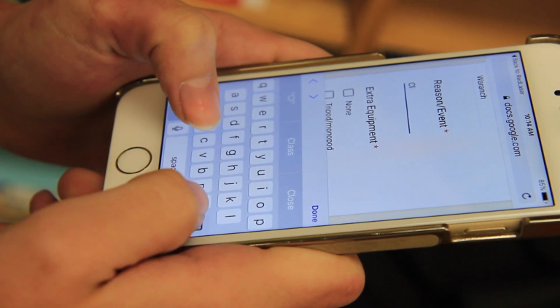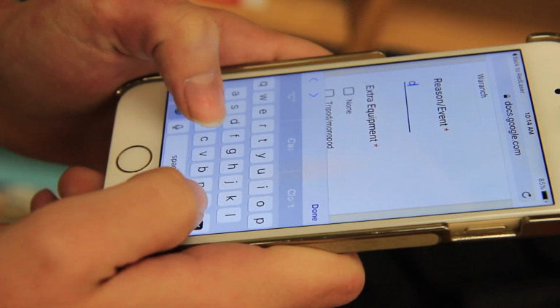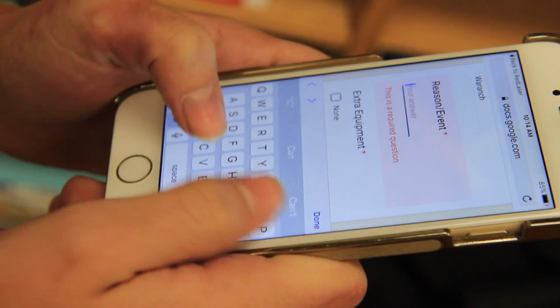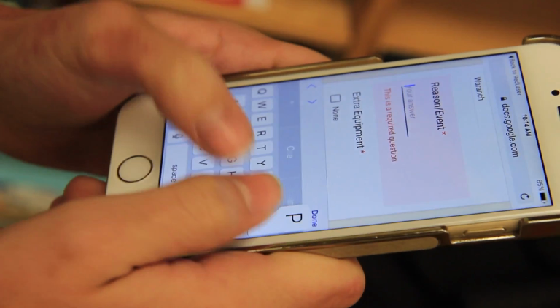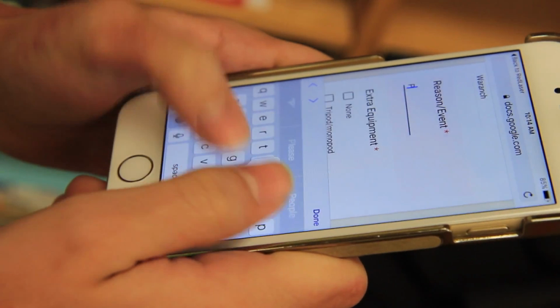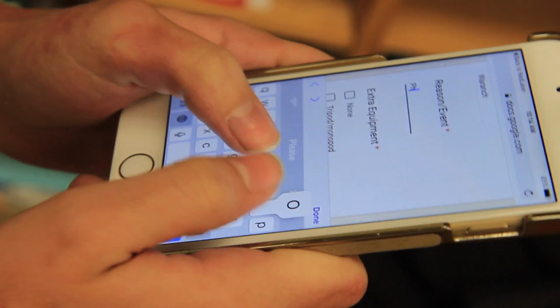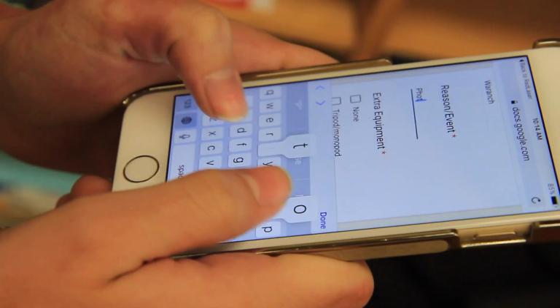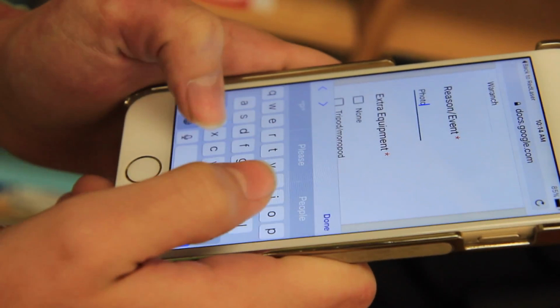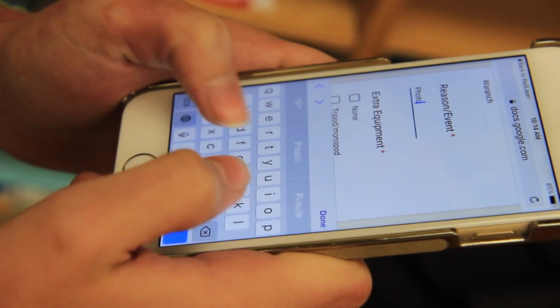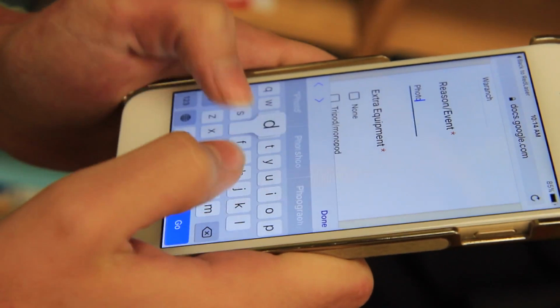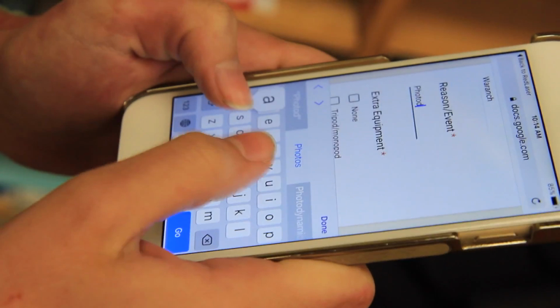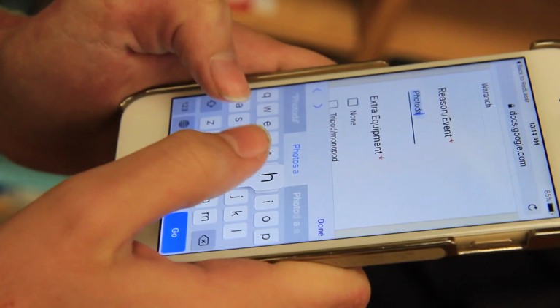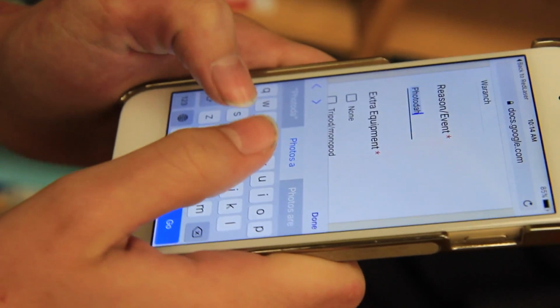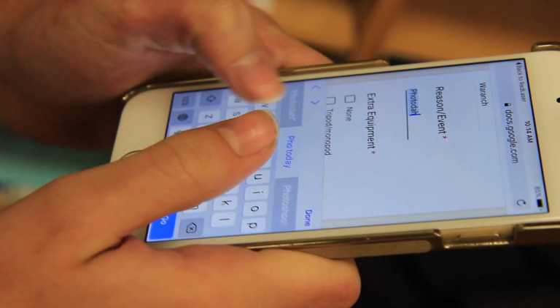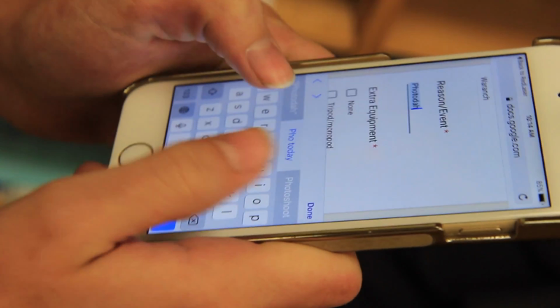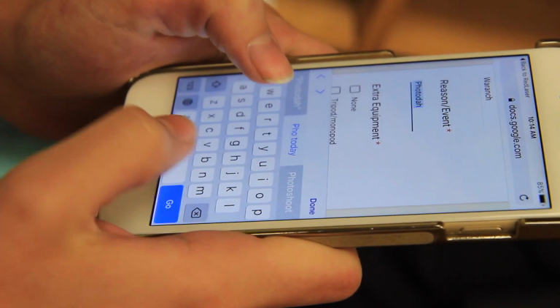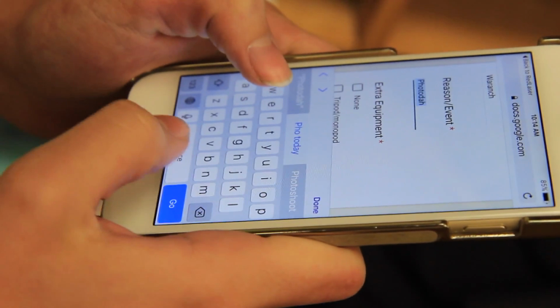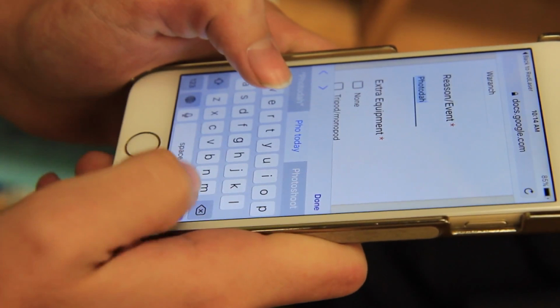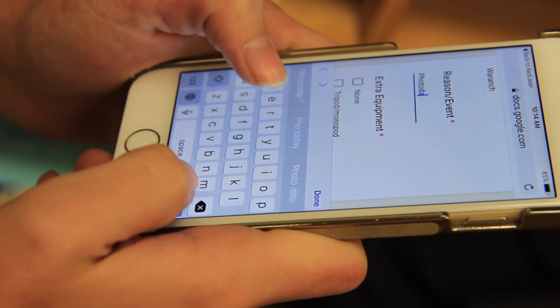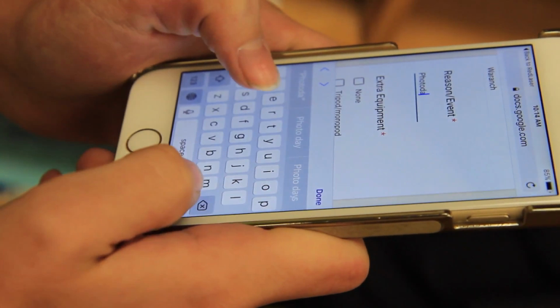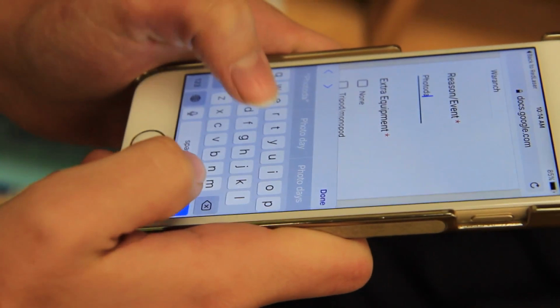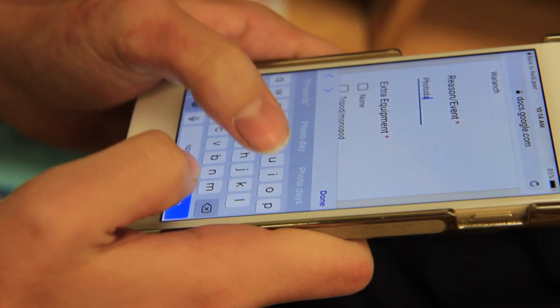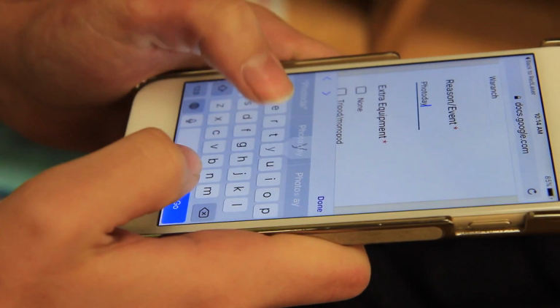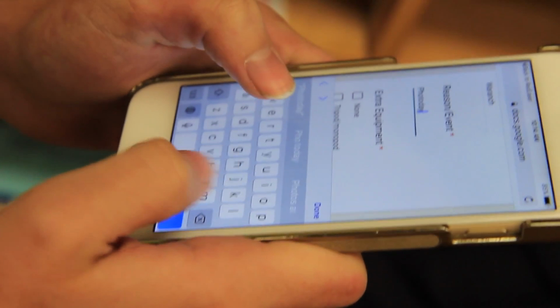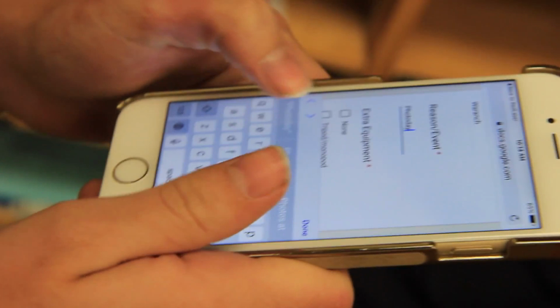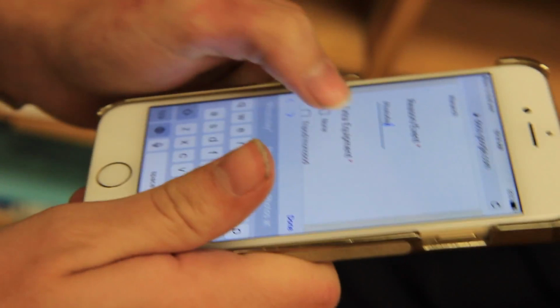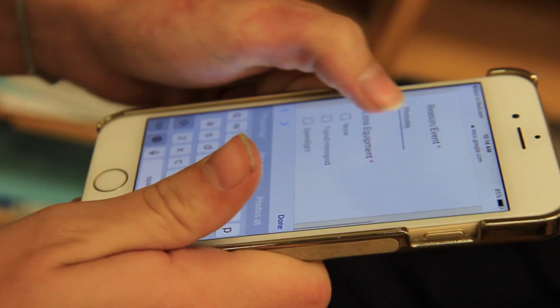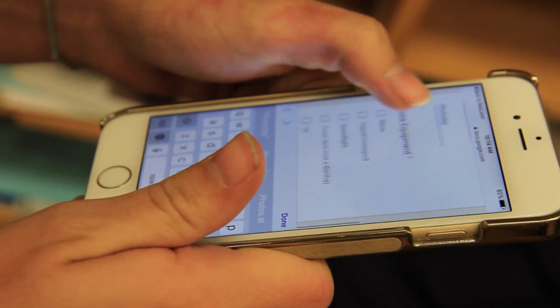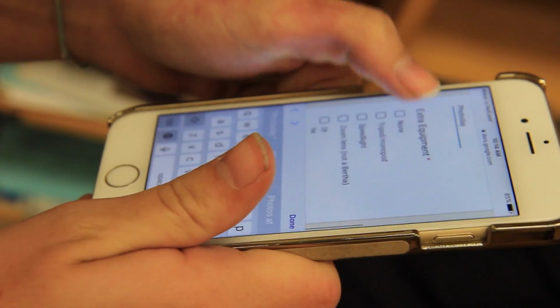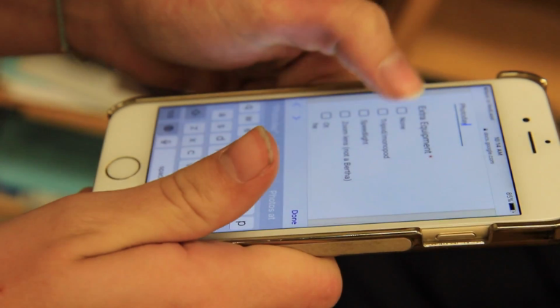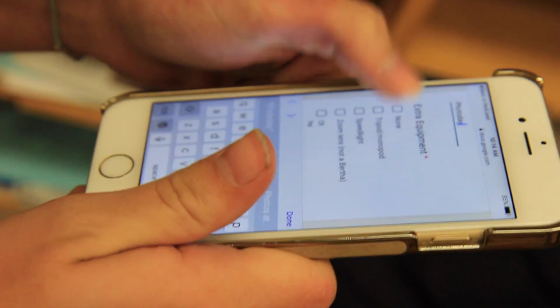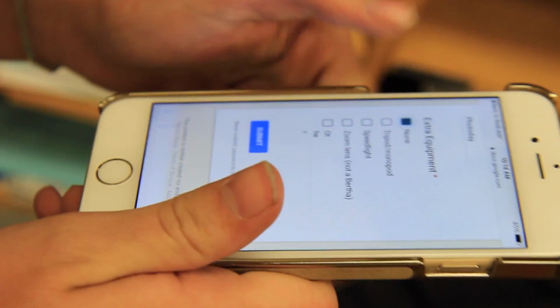After you've filled out all this criteria, you can press submit and now you're ready.